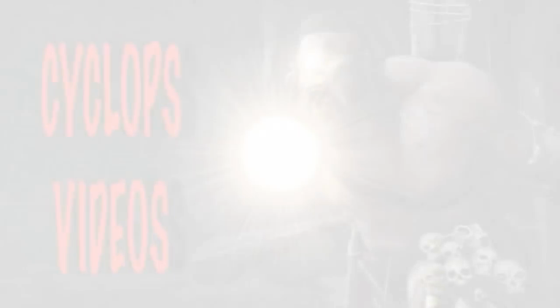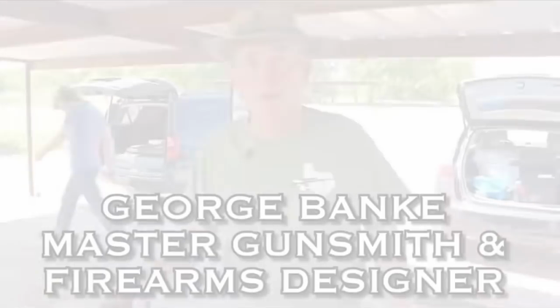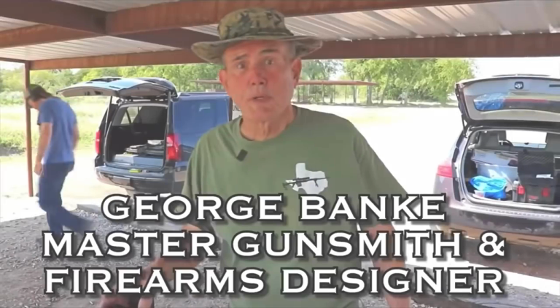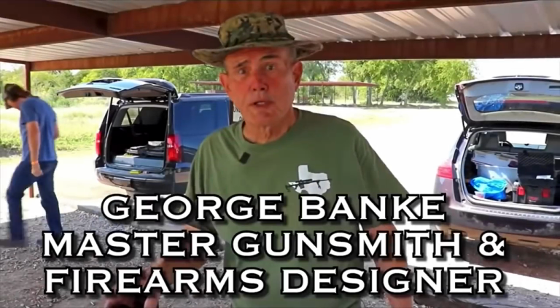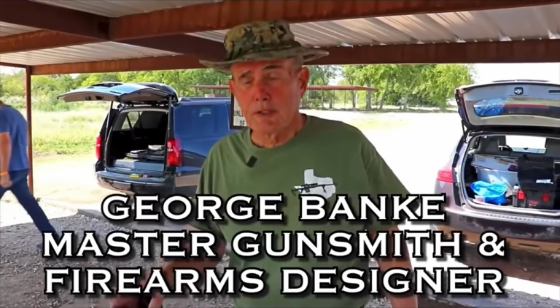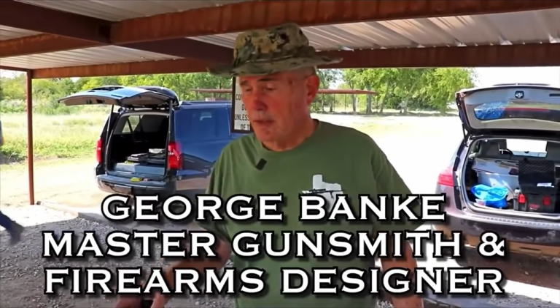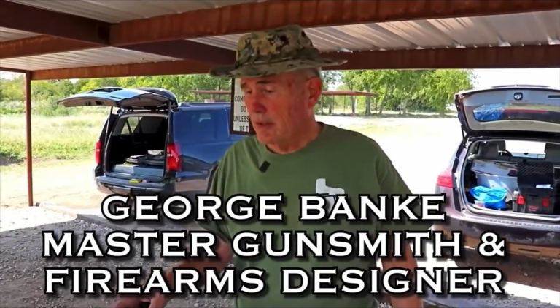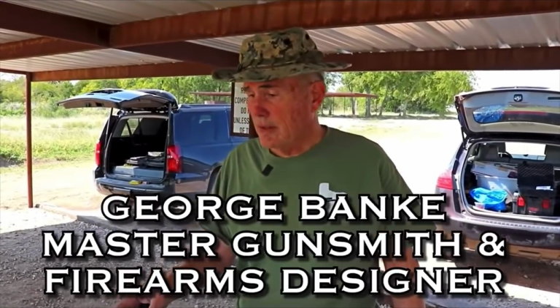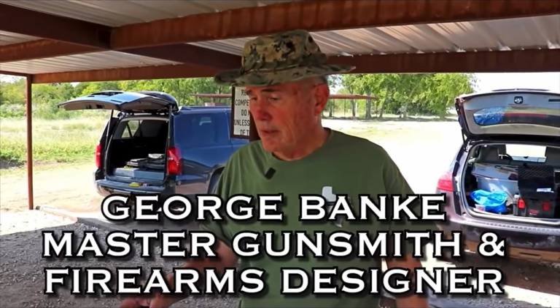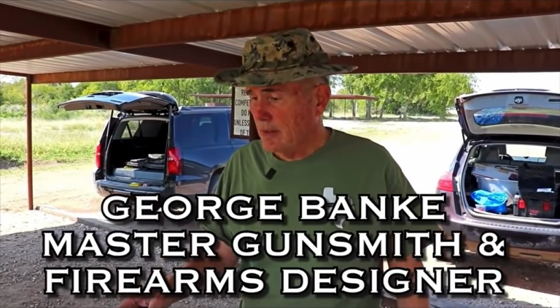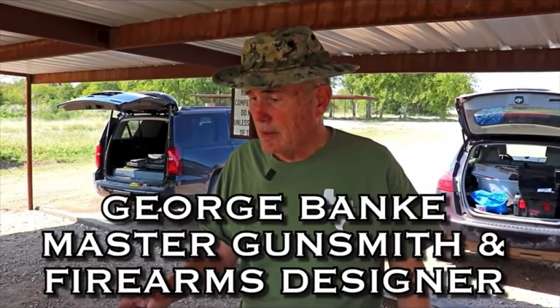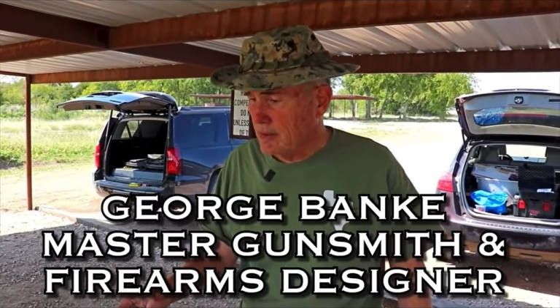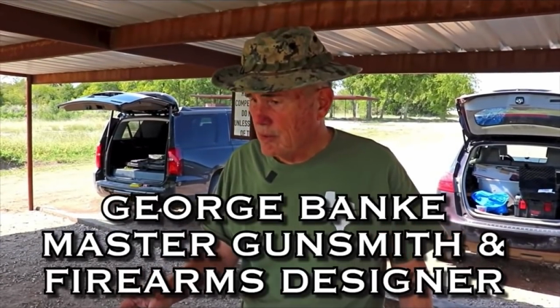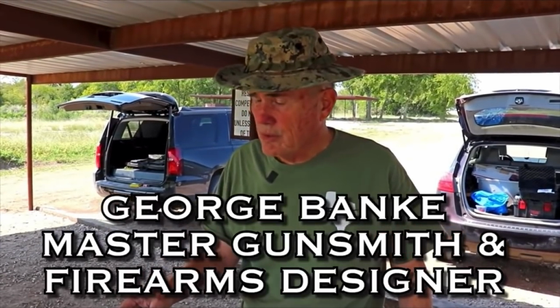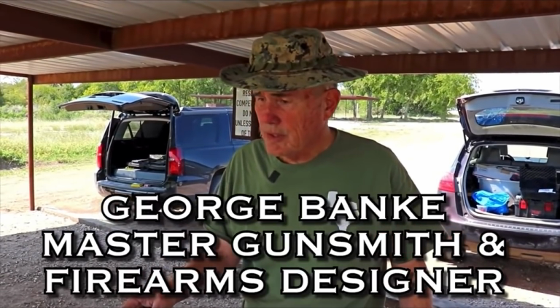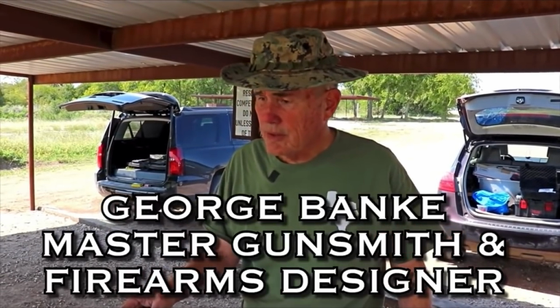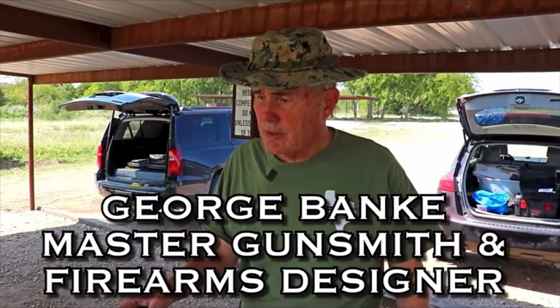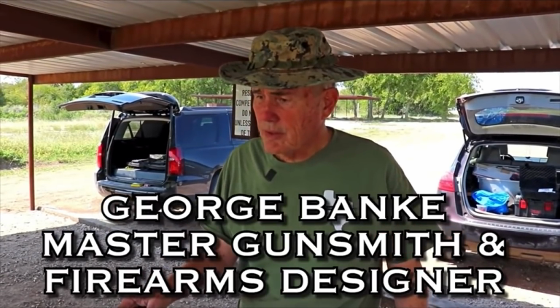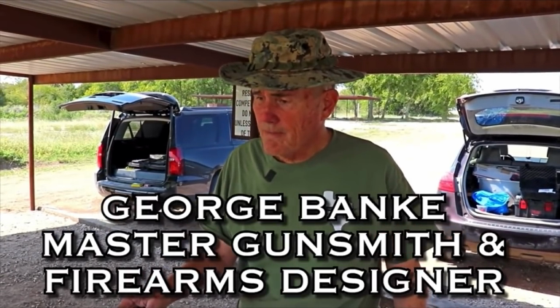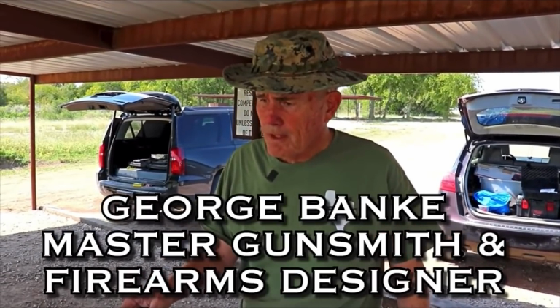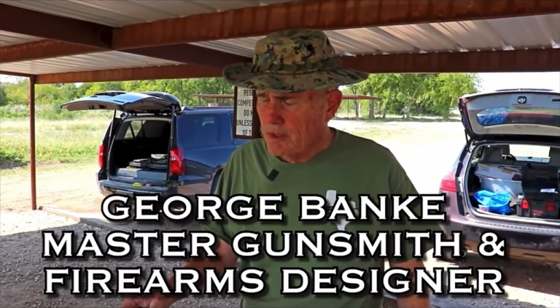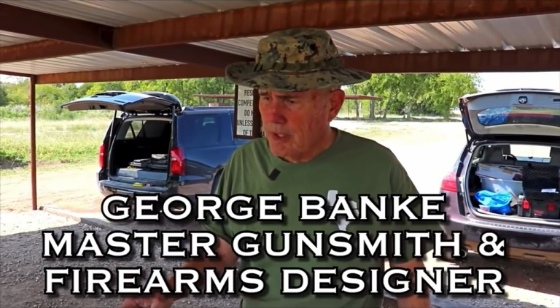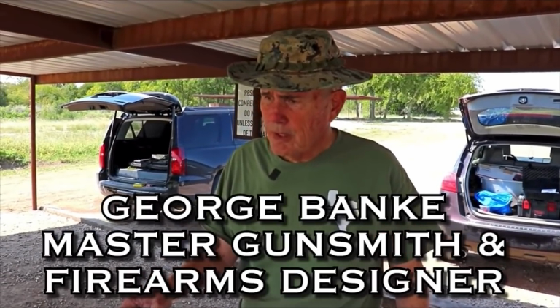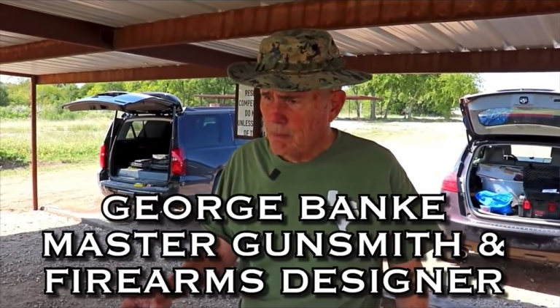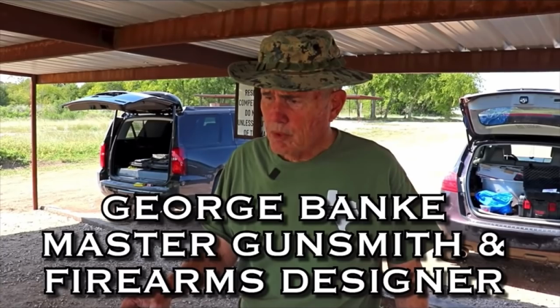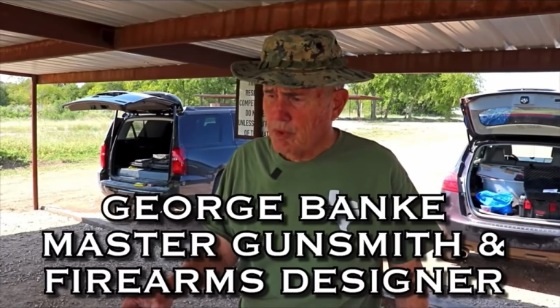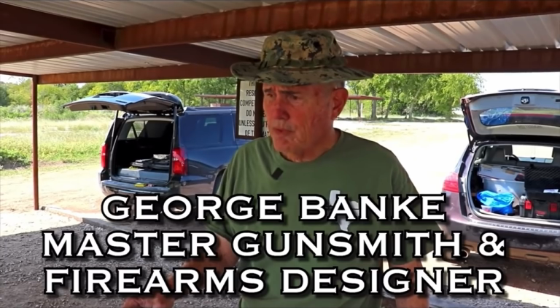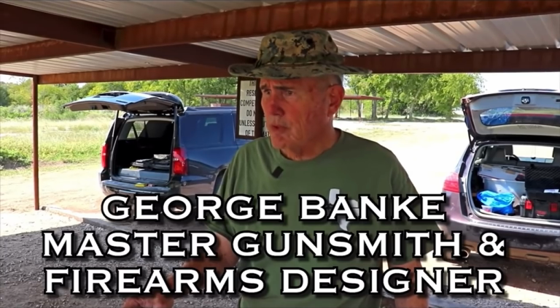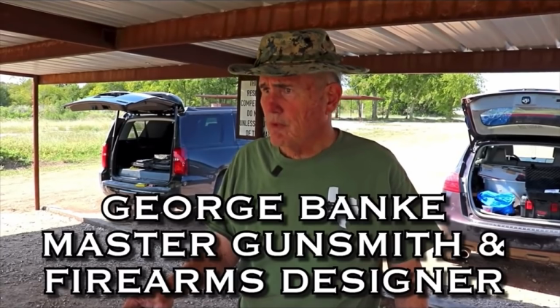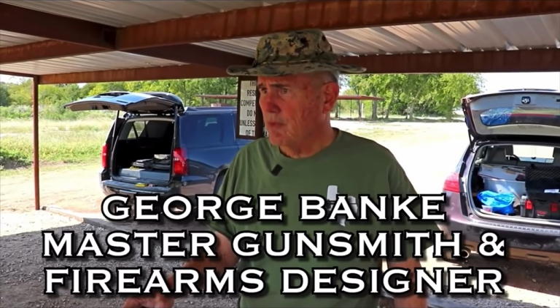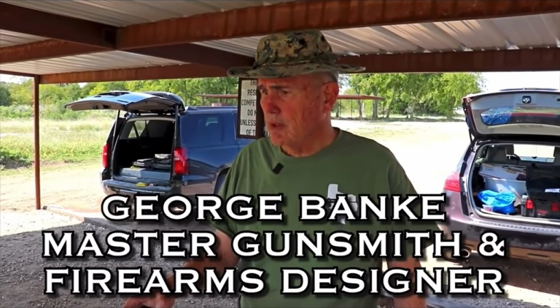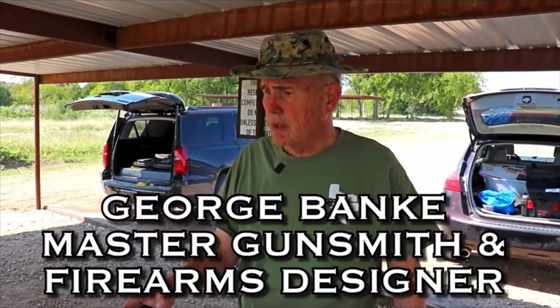I'm George Banke, and this is a new chassis. It's designed and built specifically for Valdetta.